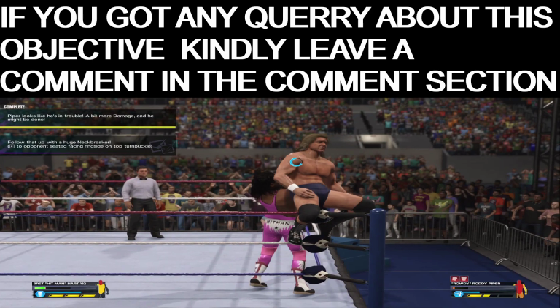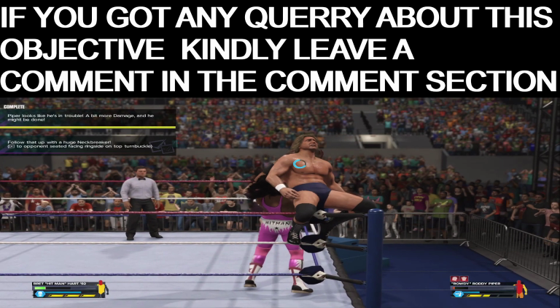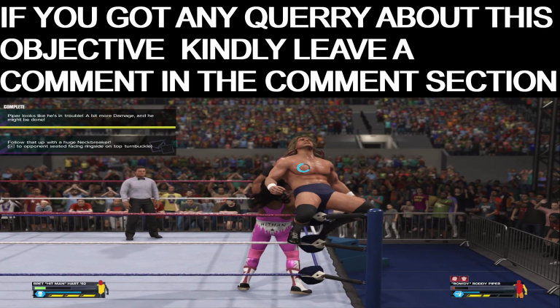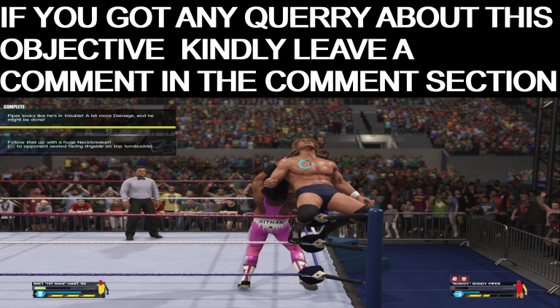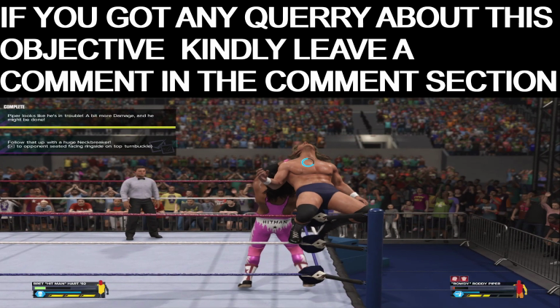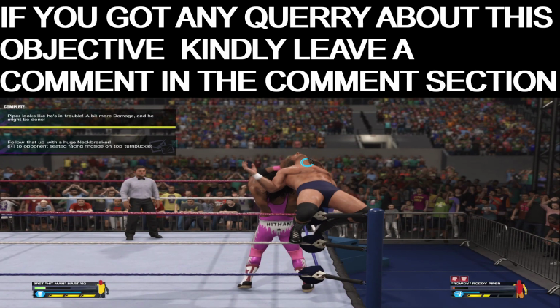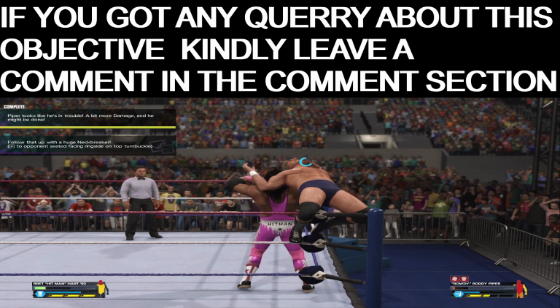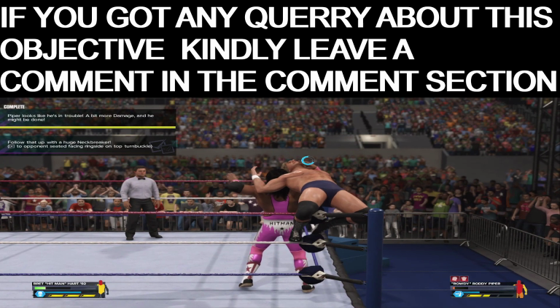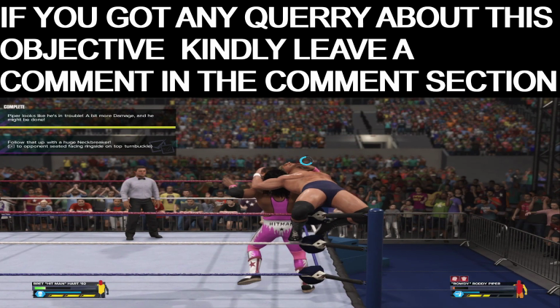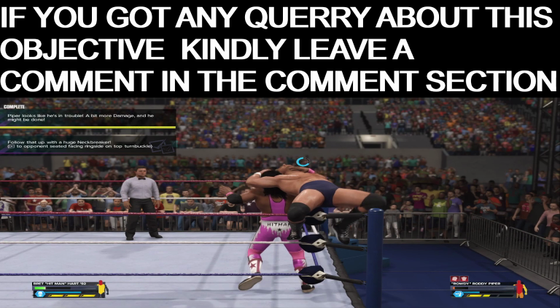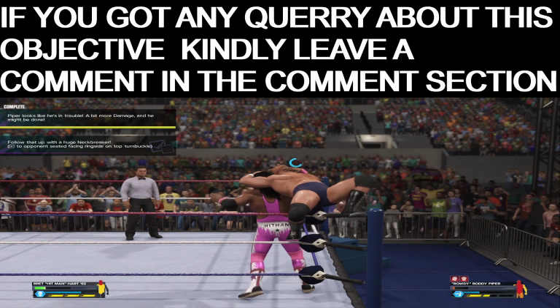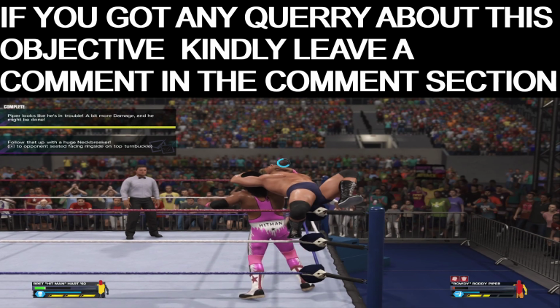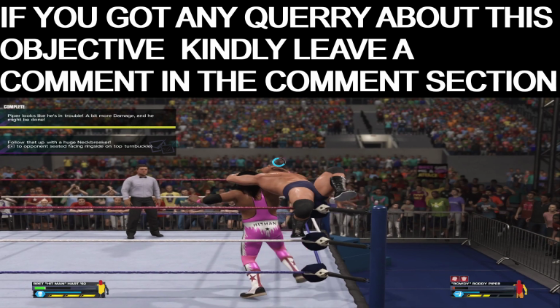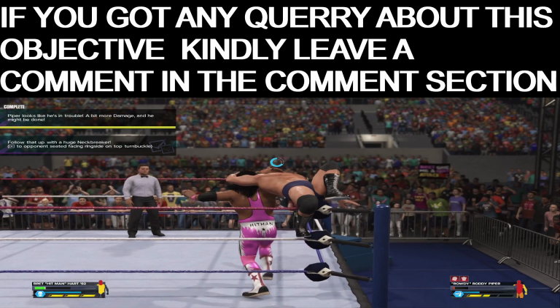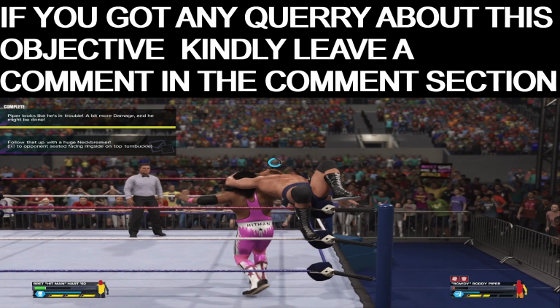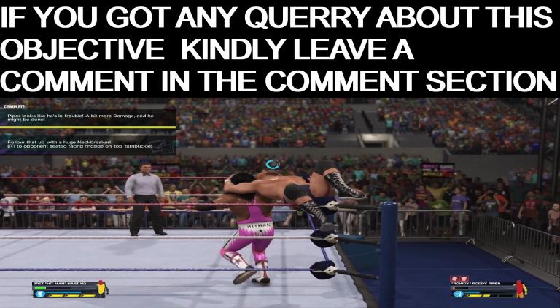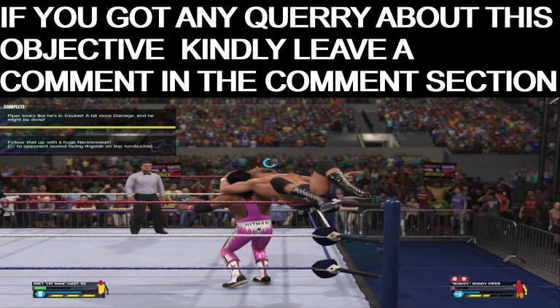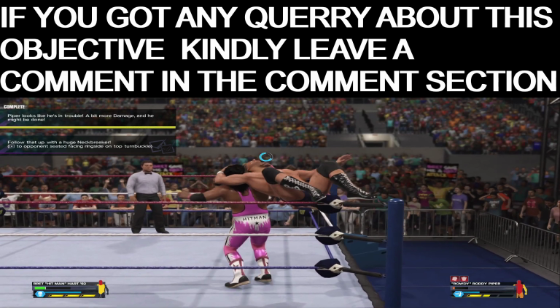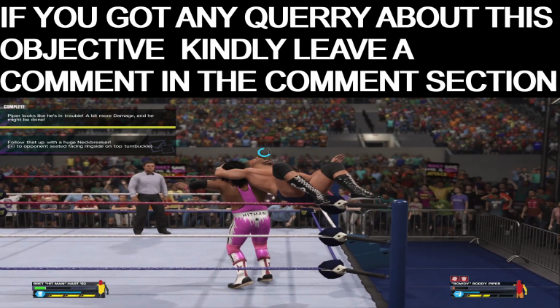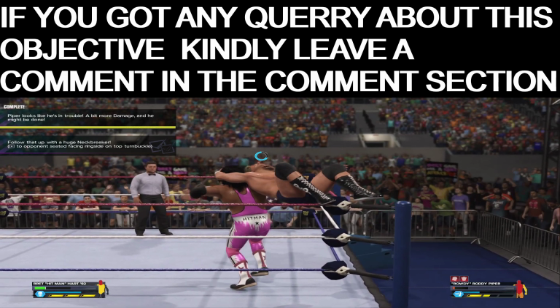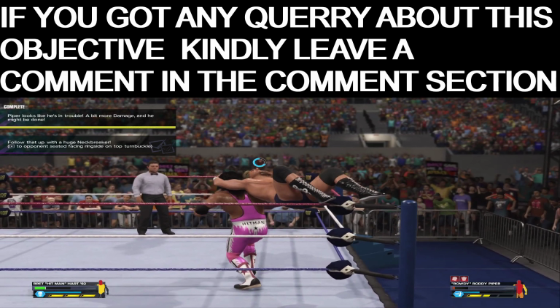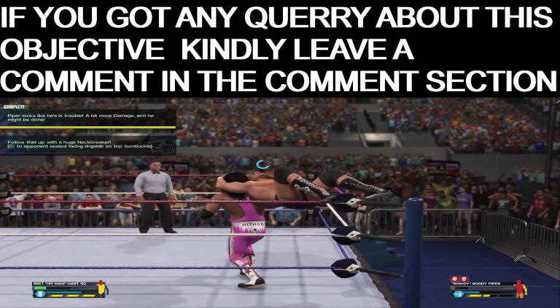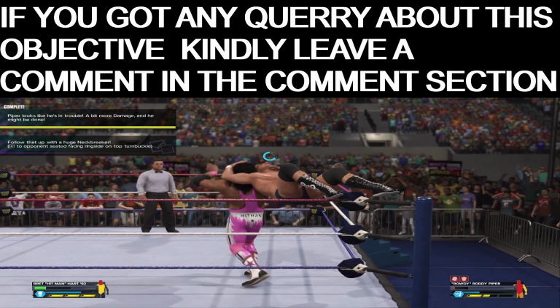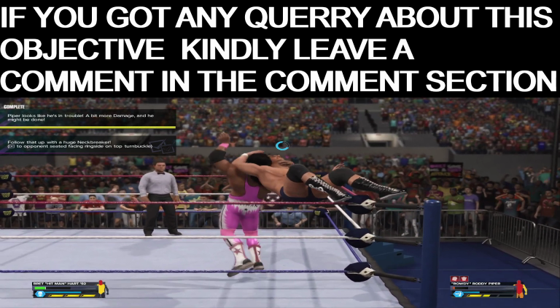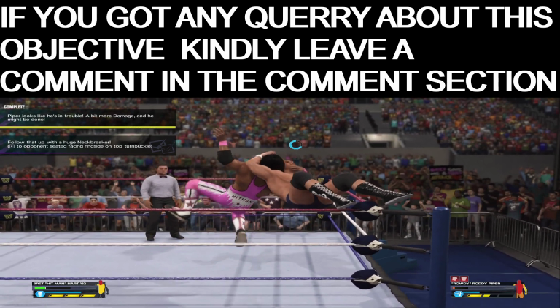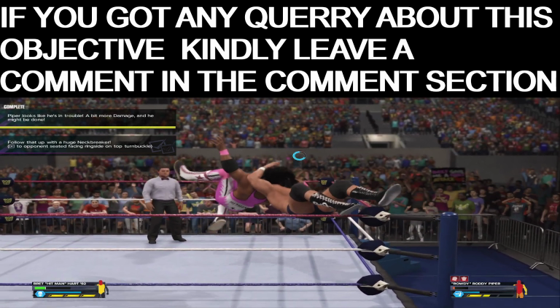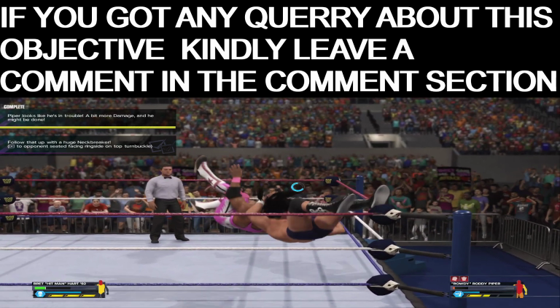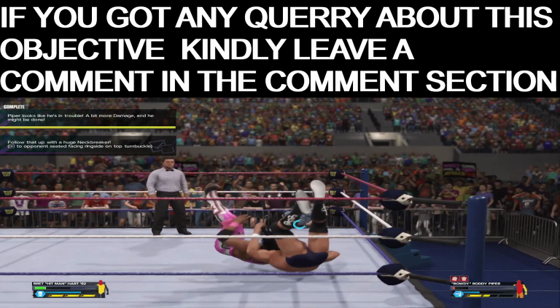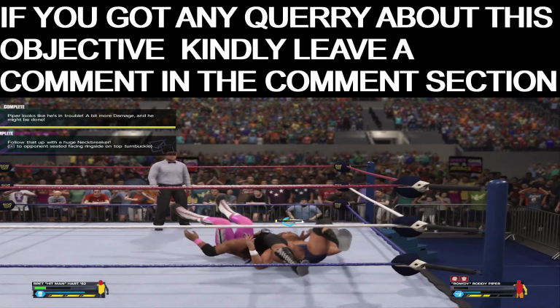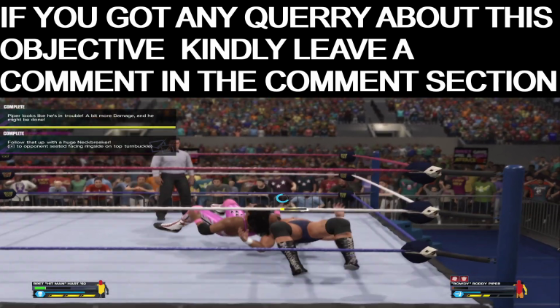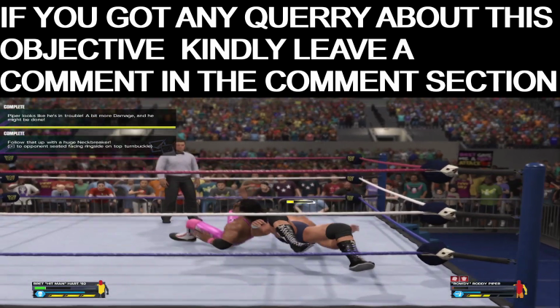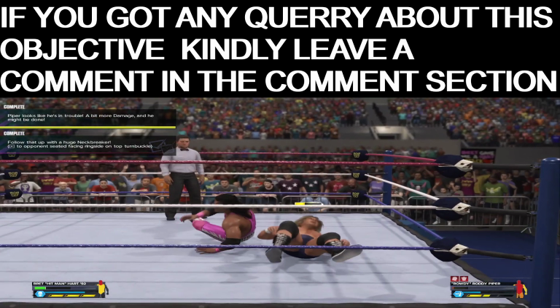Dear ones, if you have any query then kindly let me know and put forward your comment in the comment section.